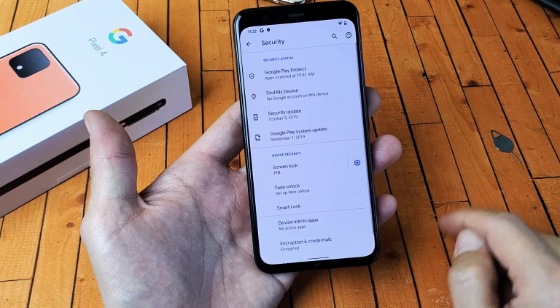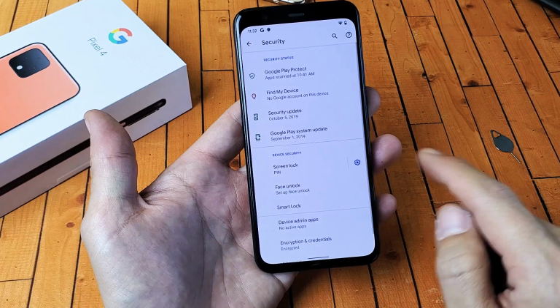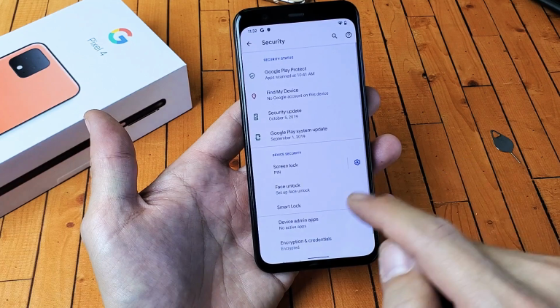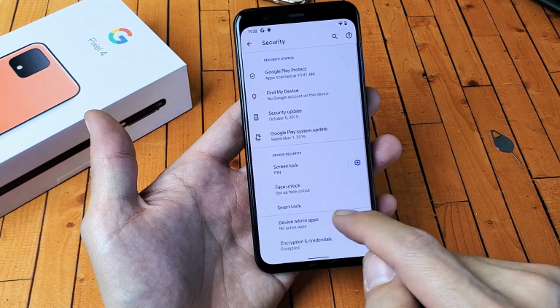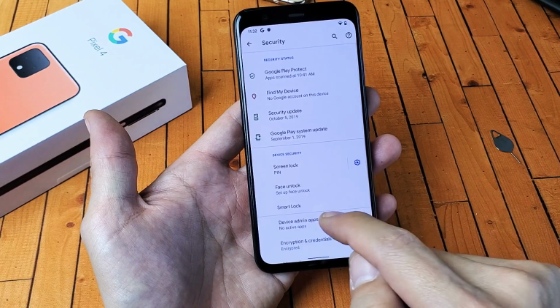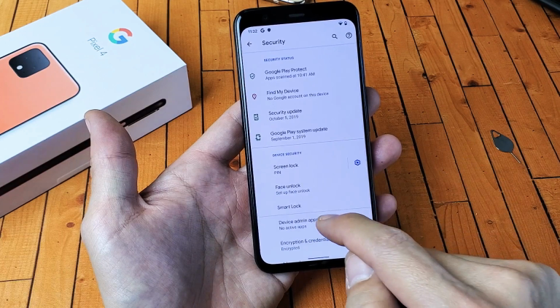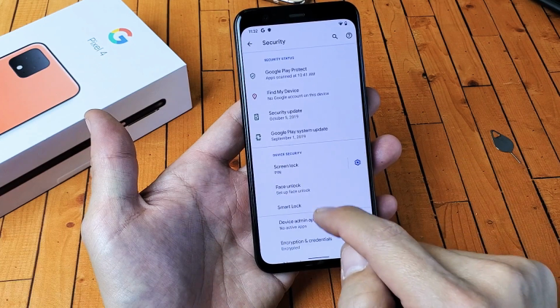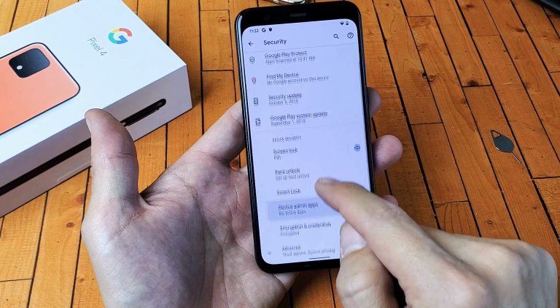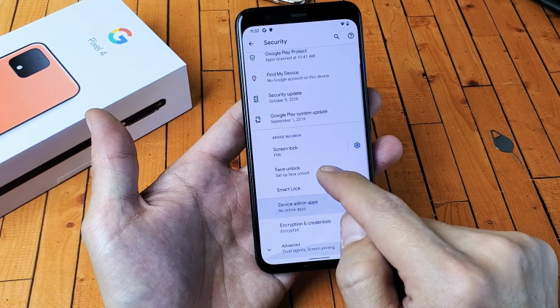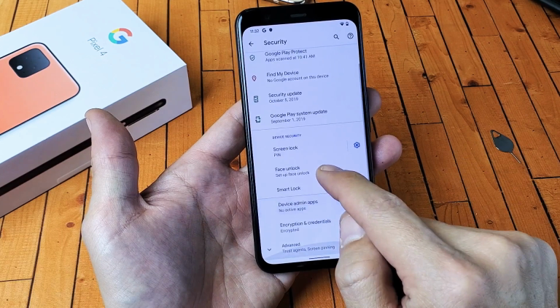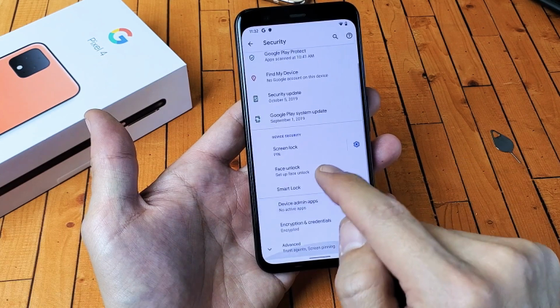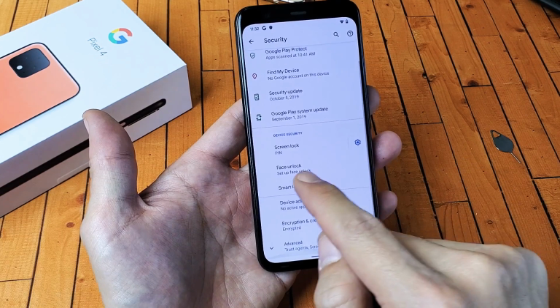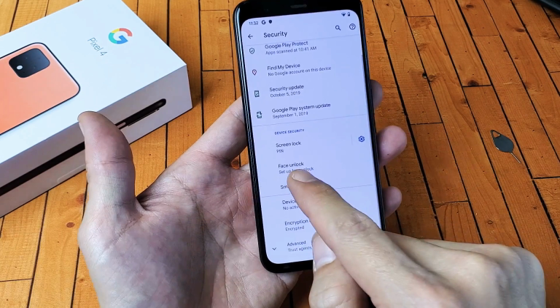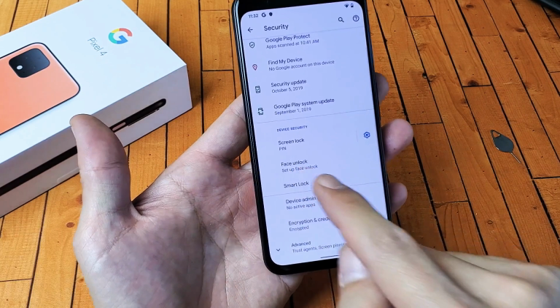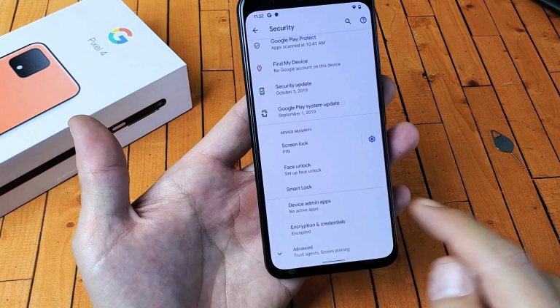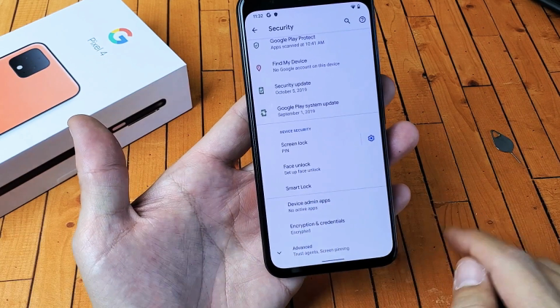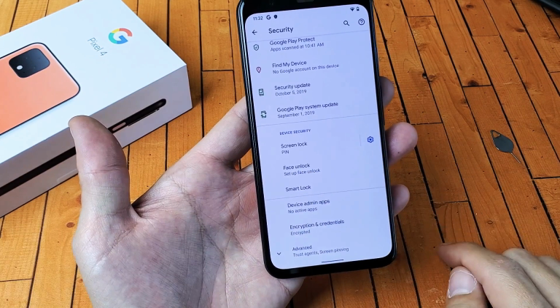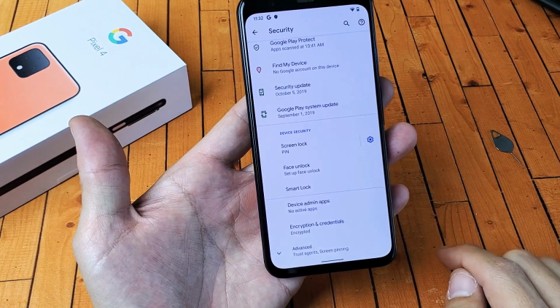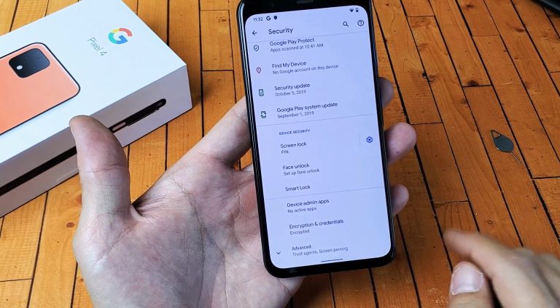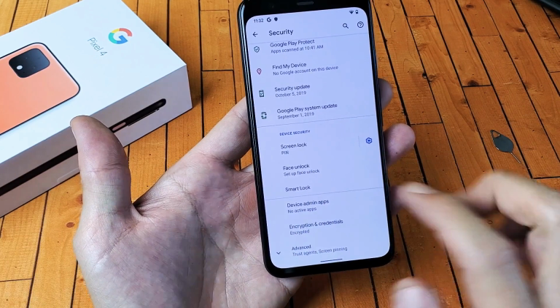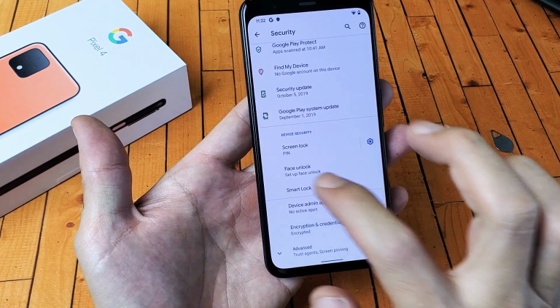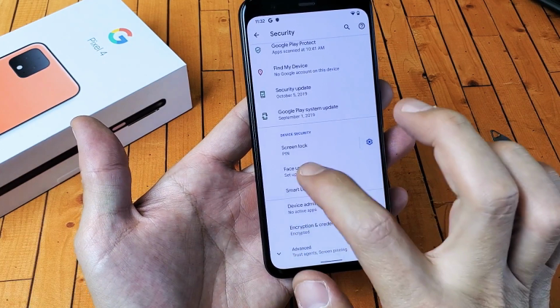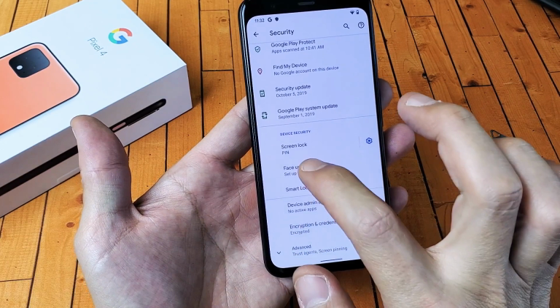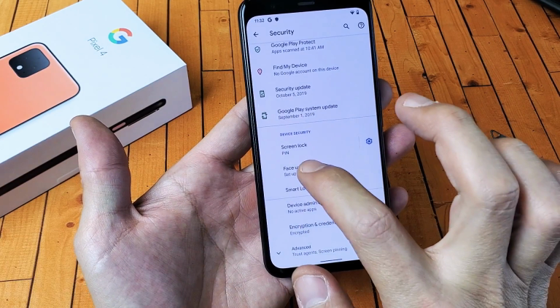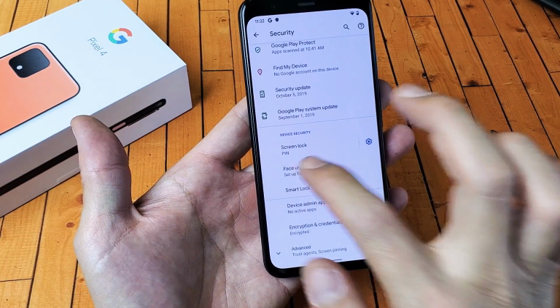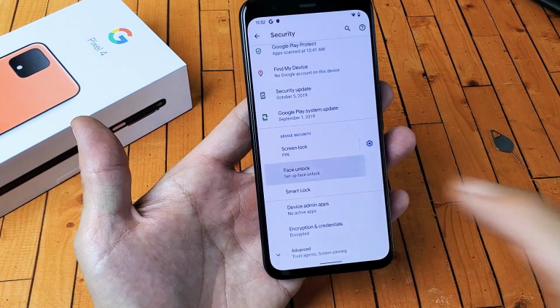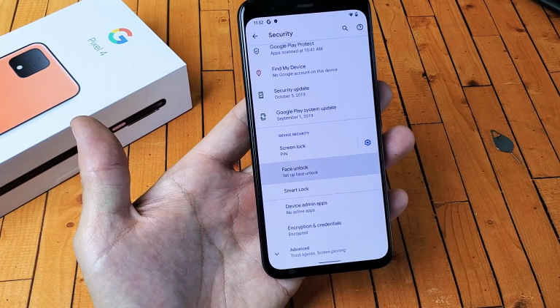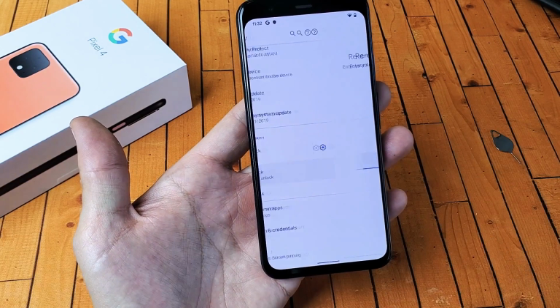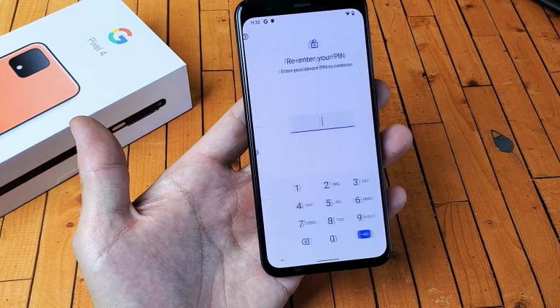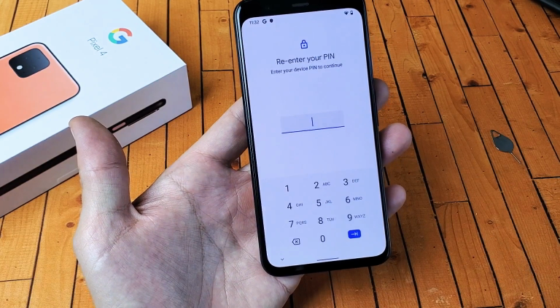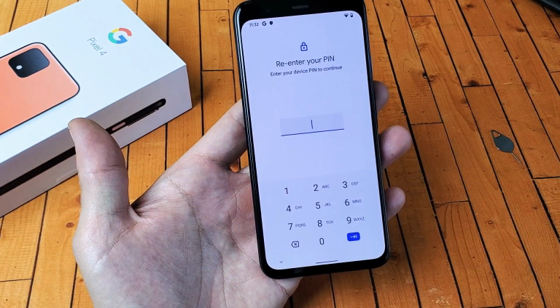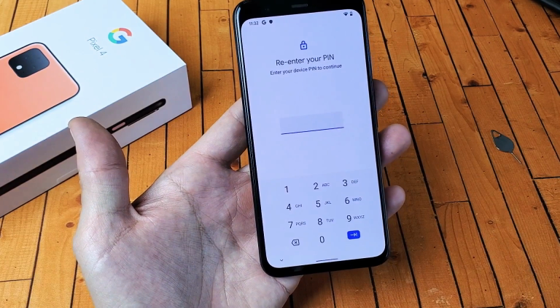And then from here, if you look down here, it says face unlock. So tap on face unlock.